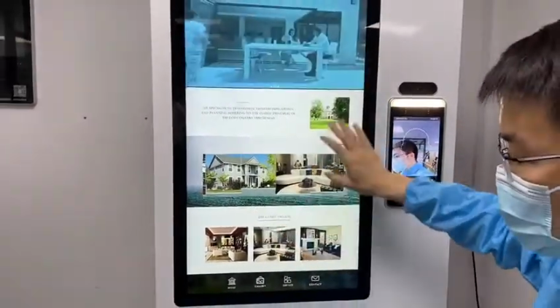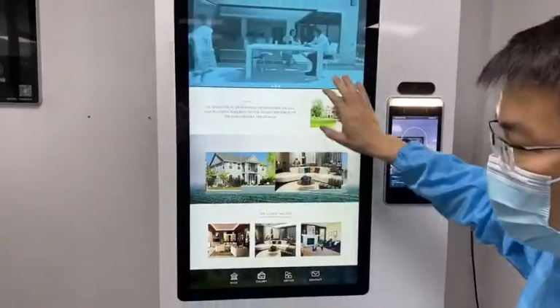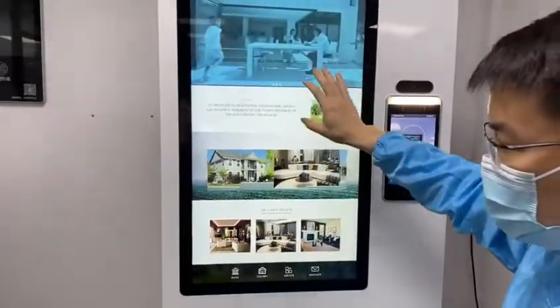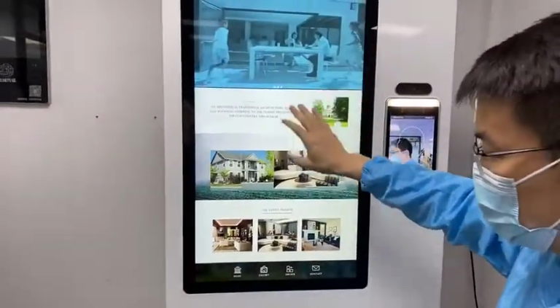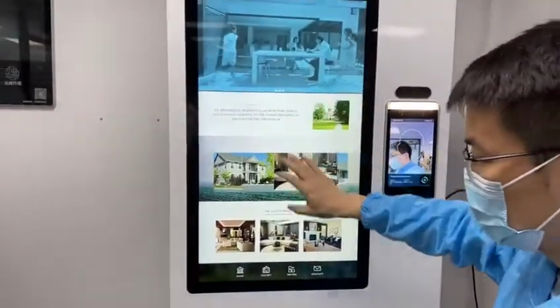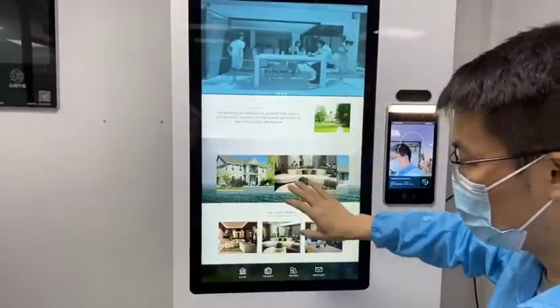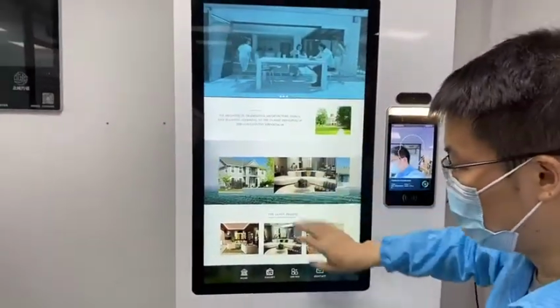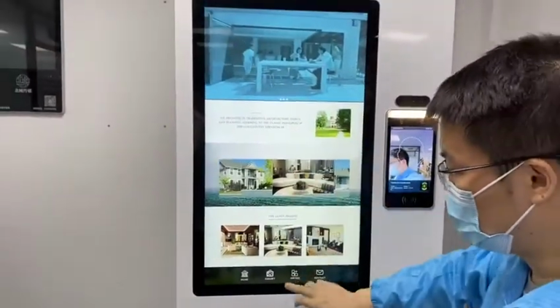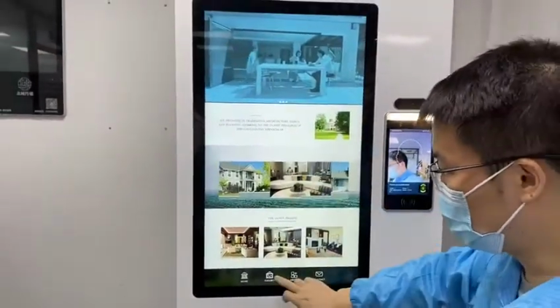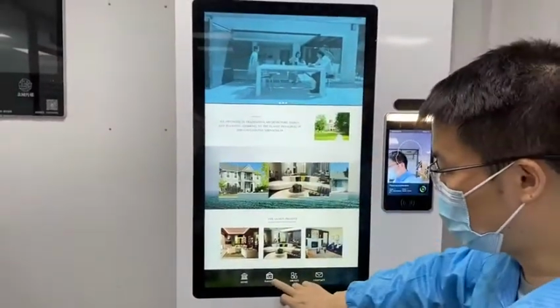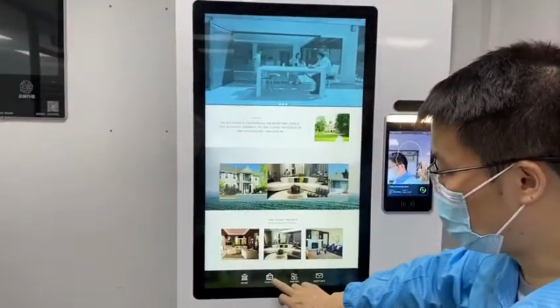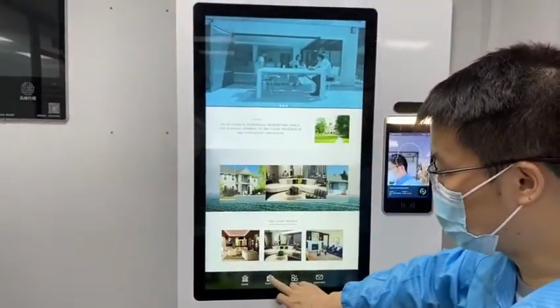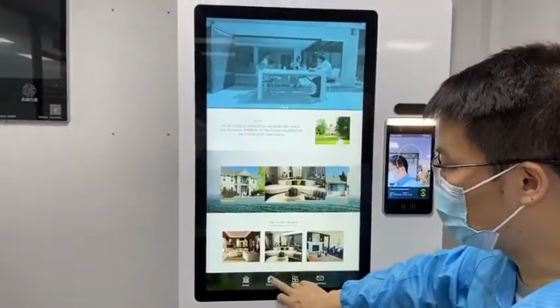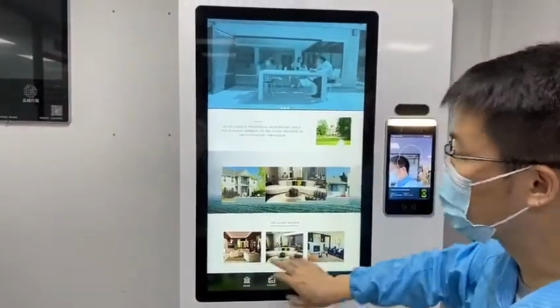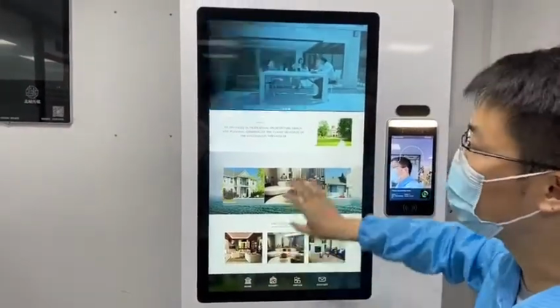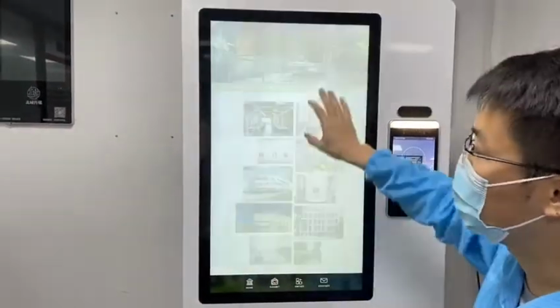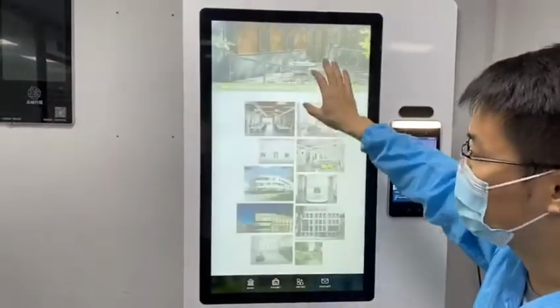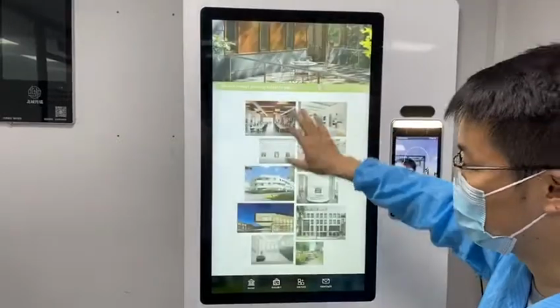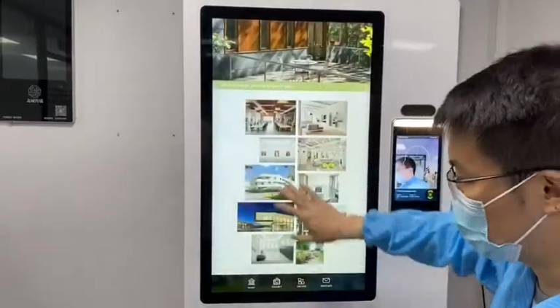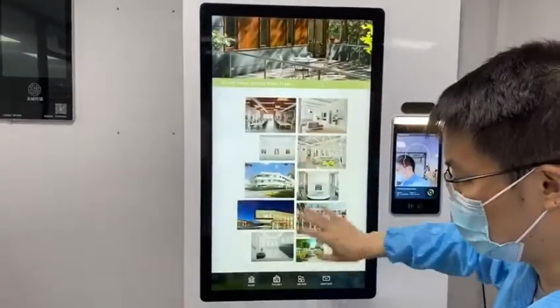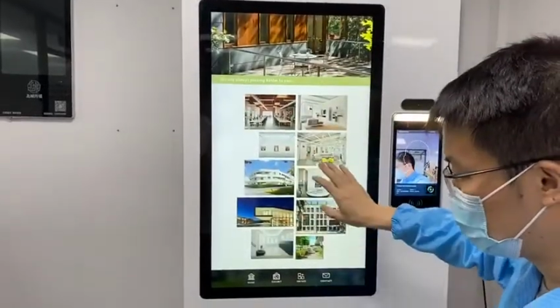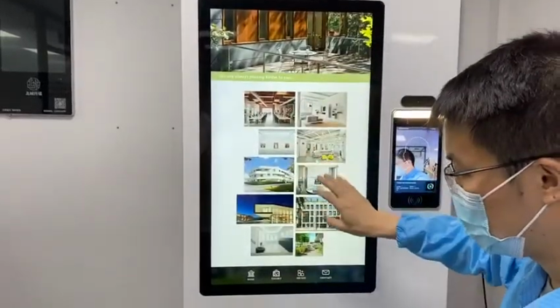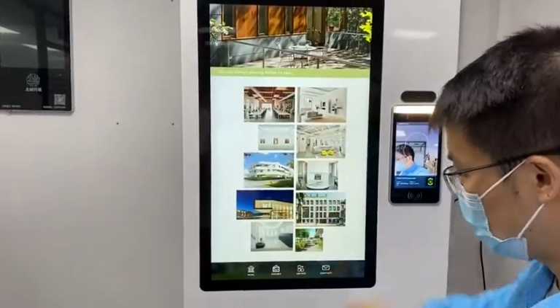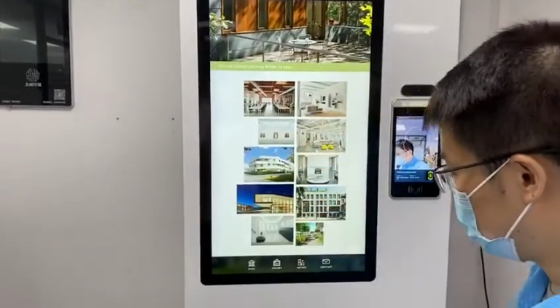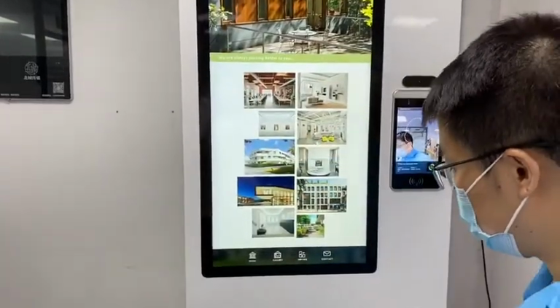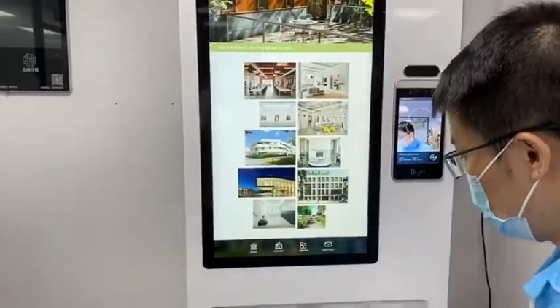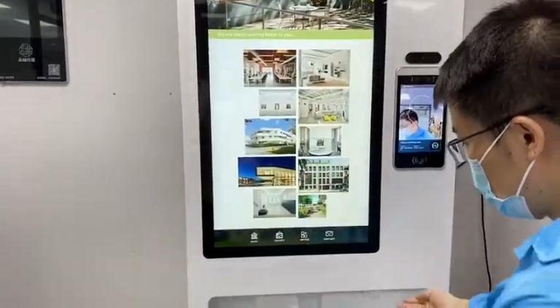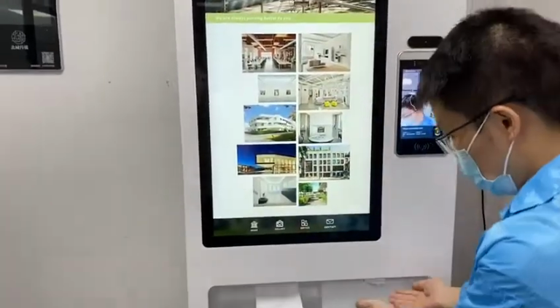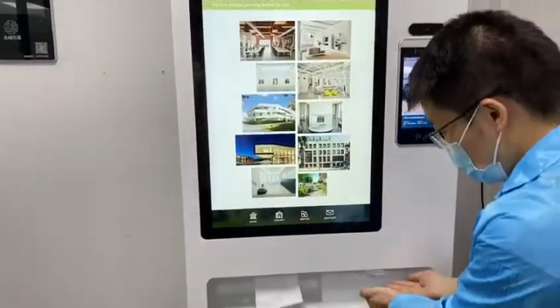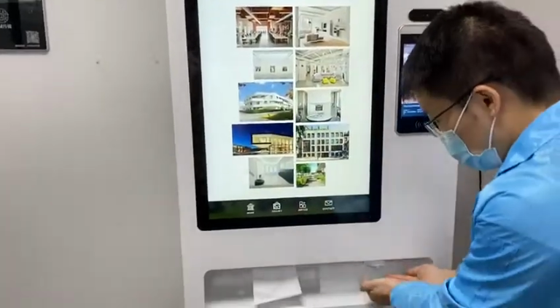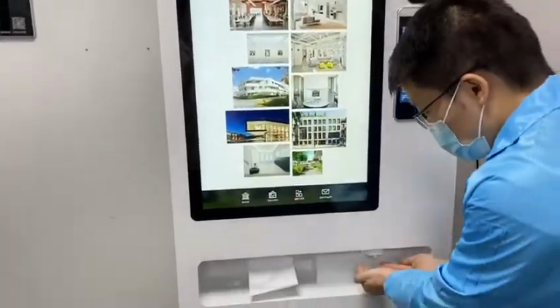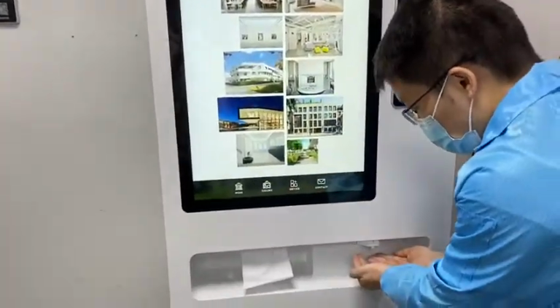This is the touch screen where you can display policies, such as government health policies, and interact with it.